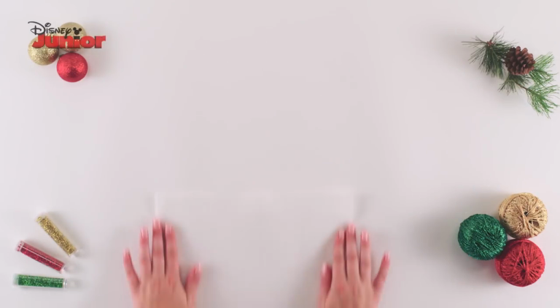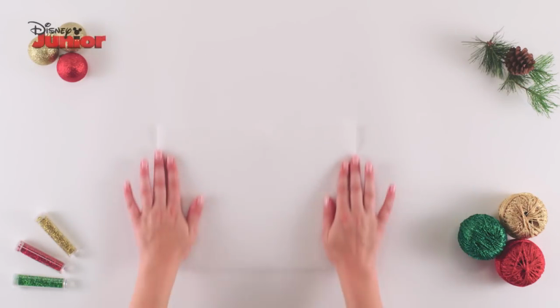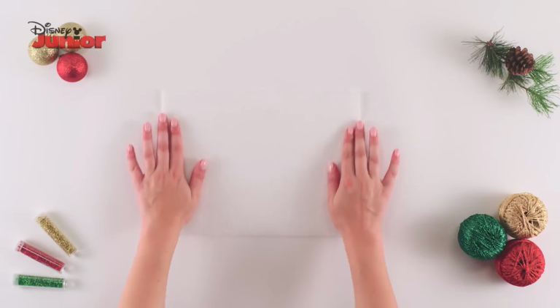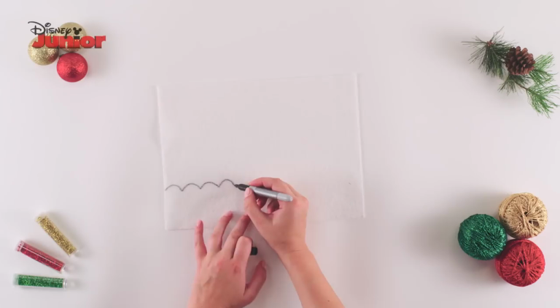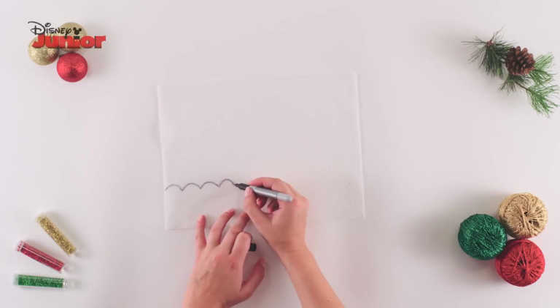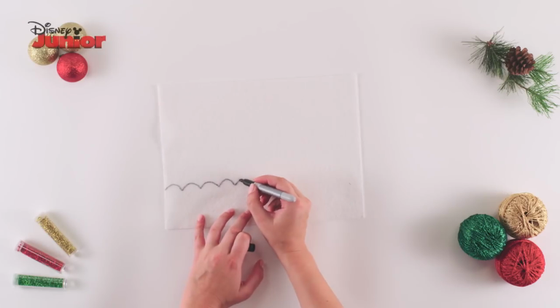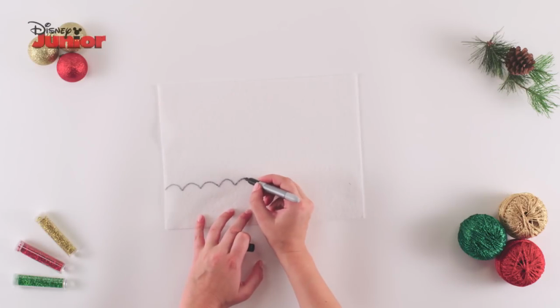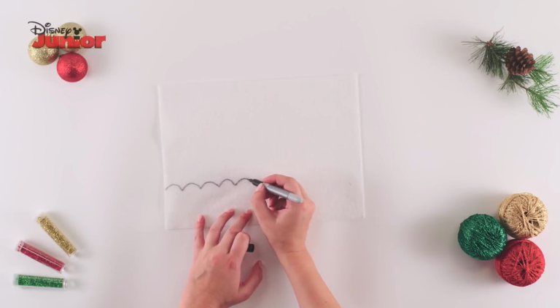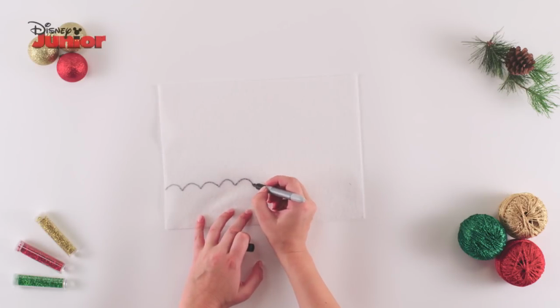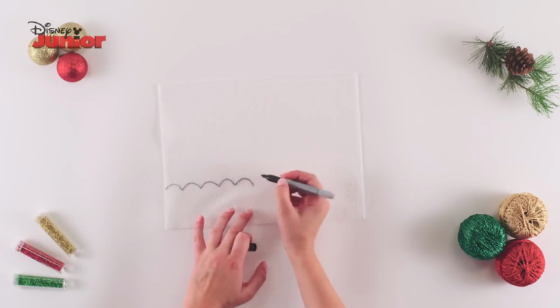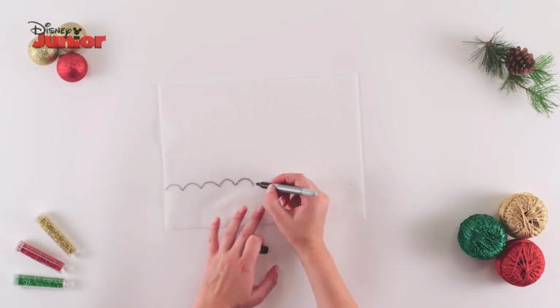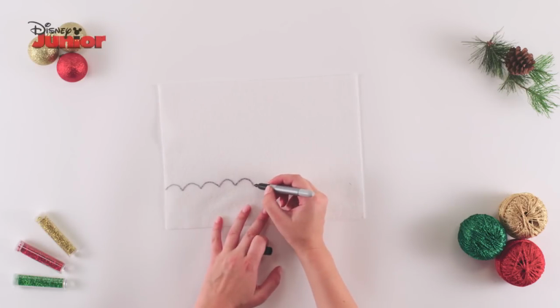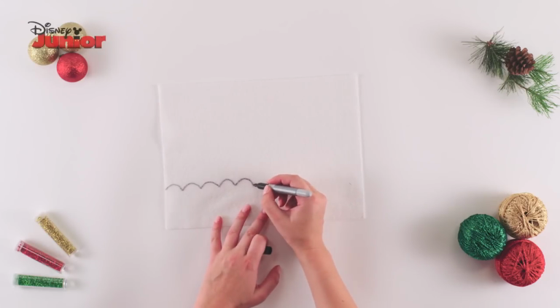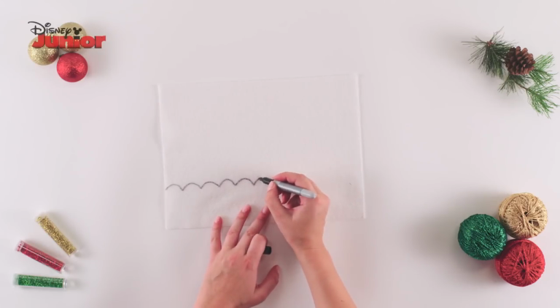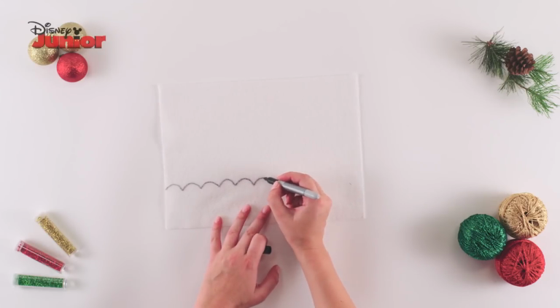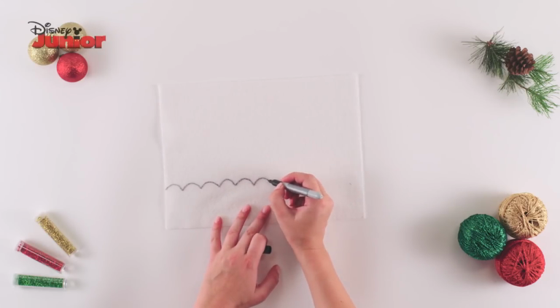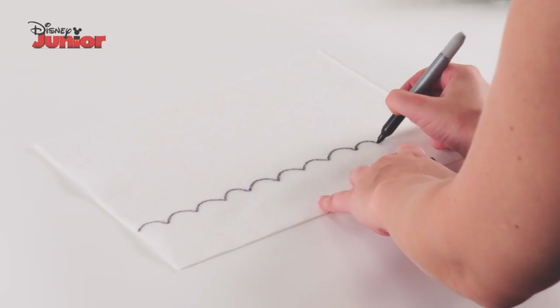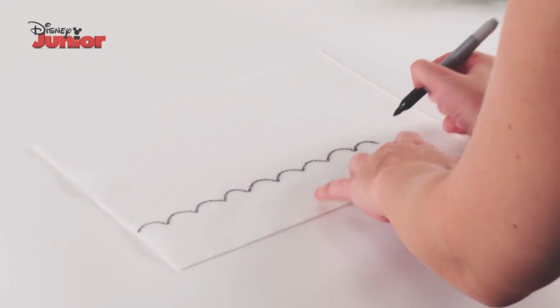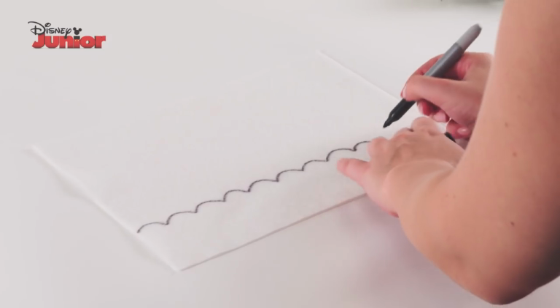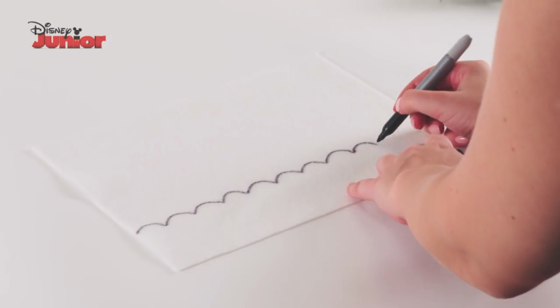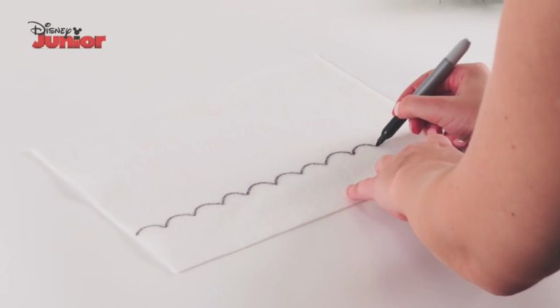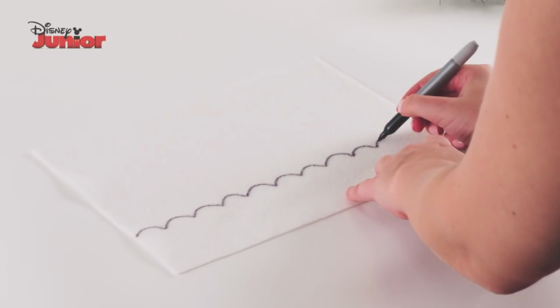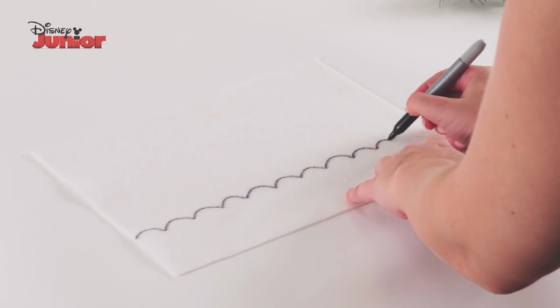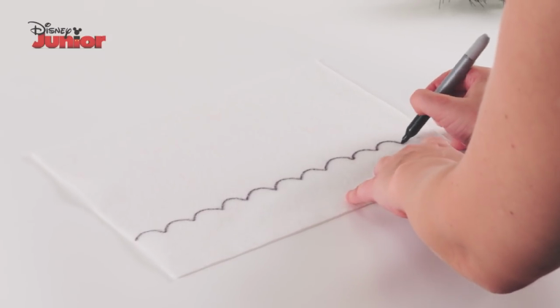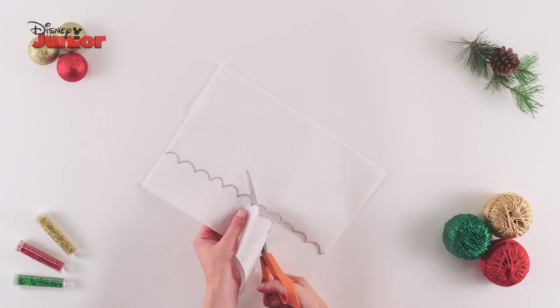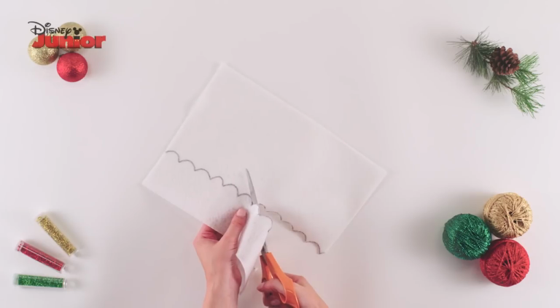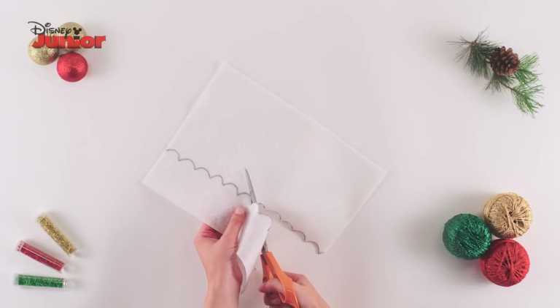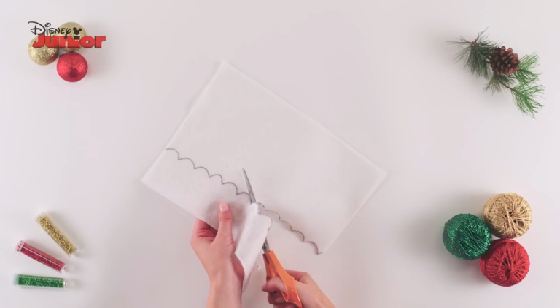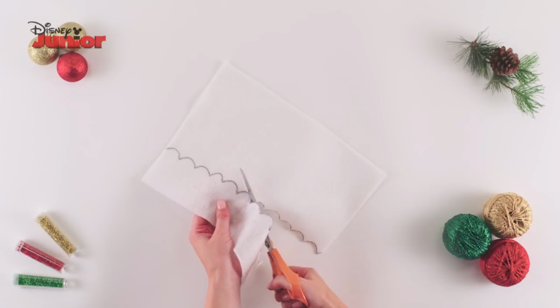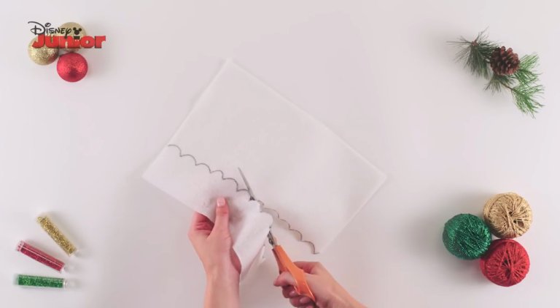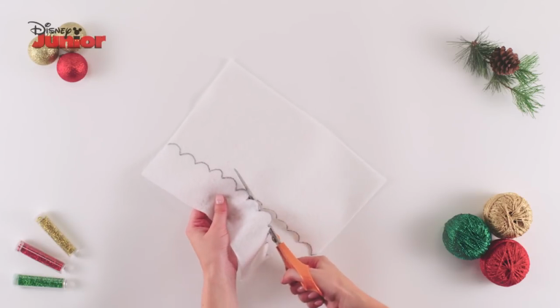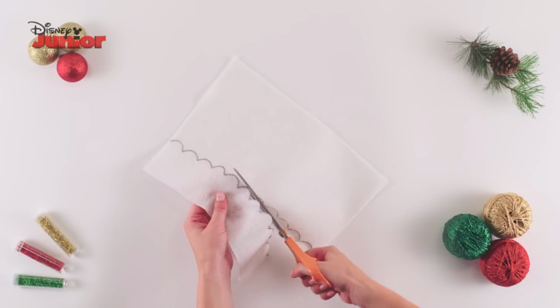Take a sheet of white felt and draw a line of small semi-circles all the way across, then cut it out.